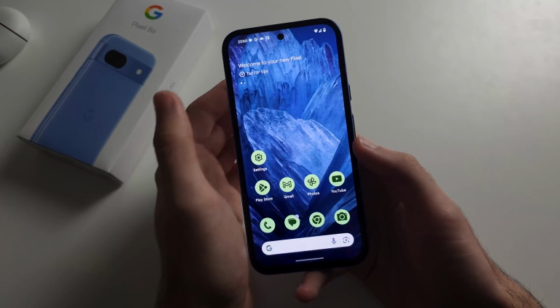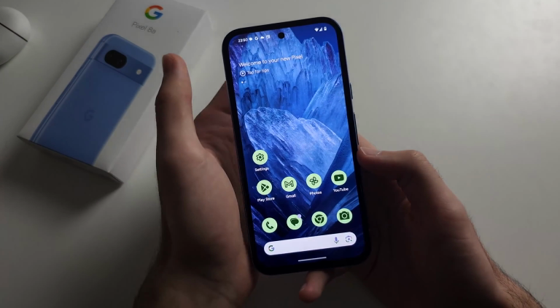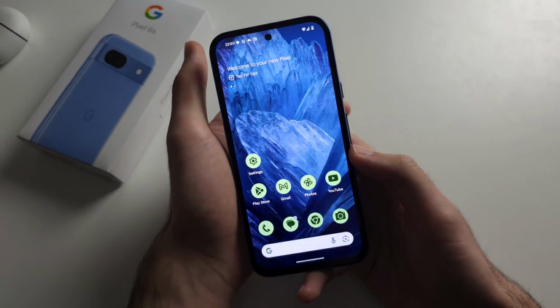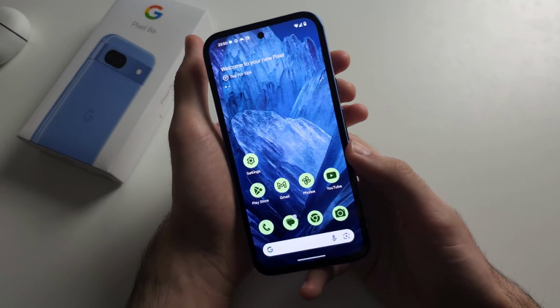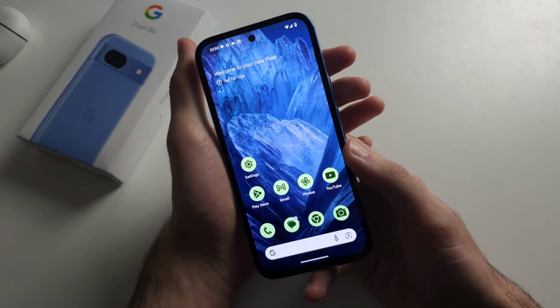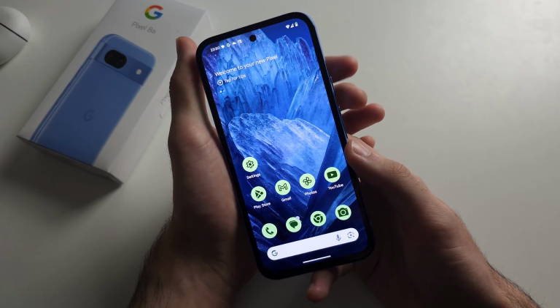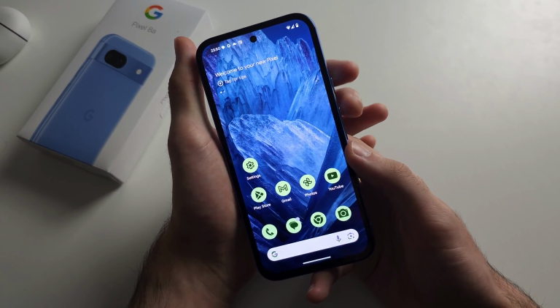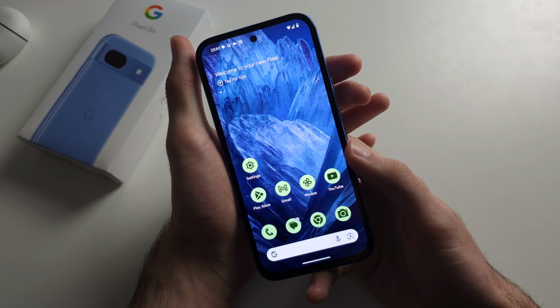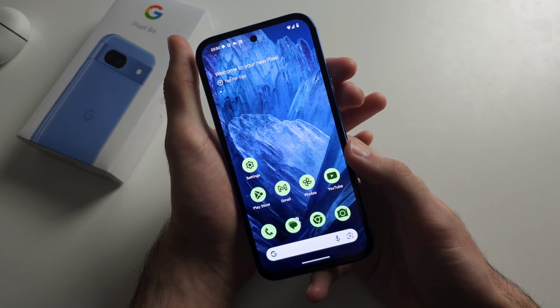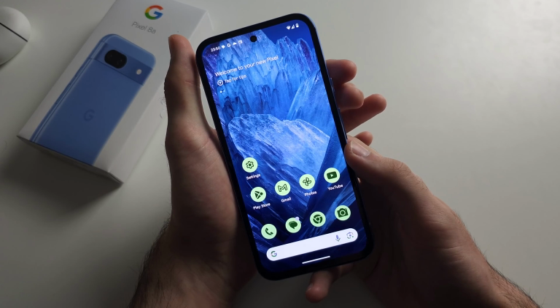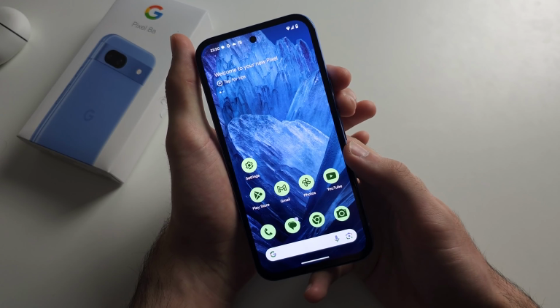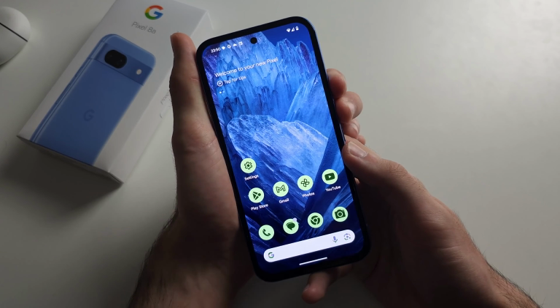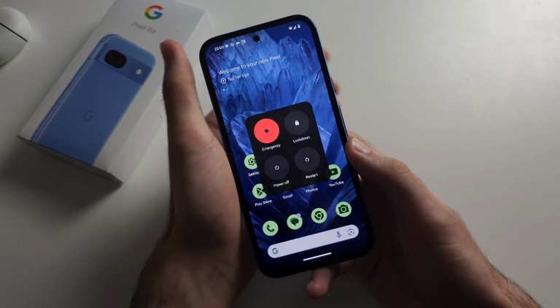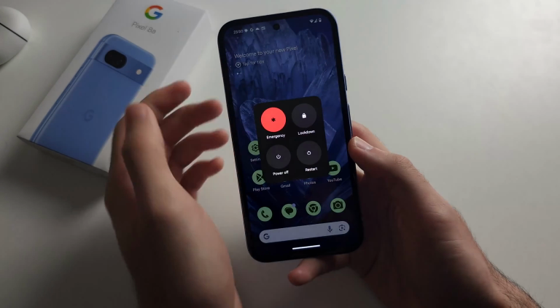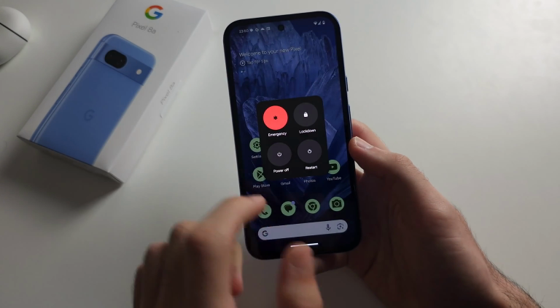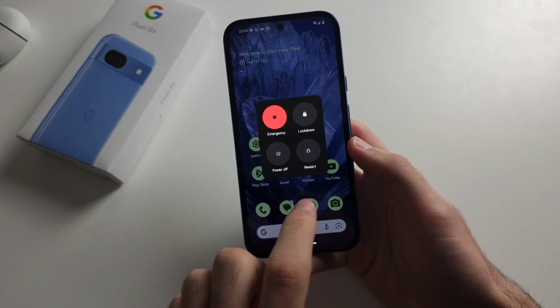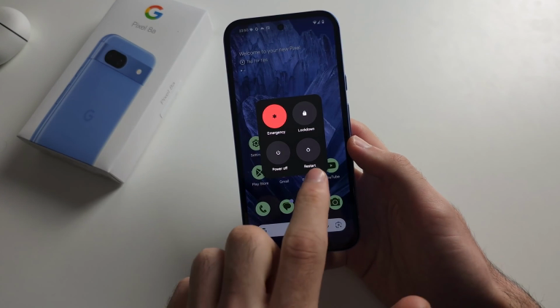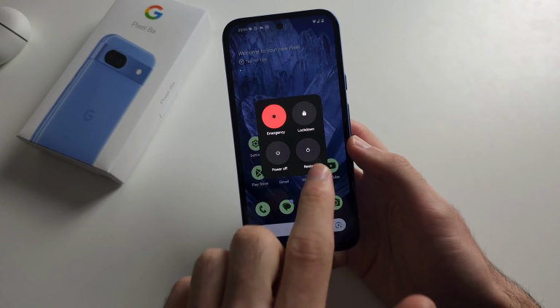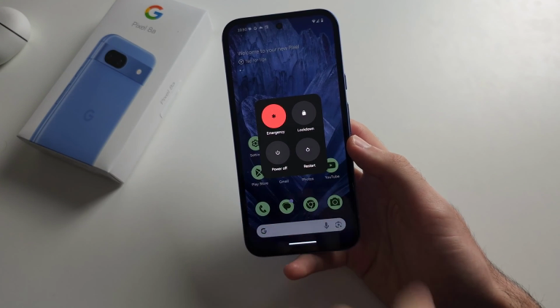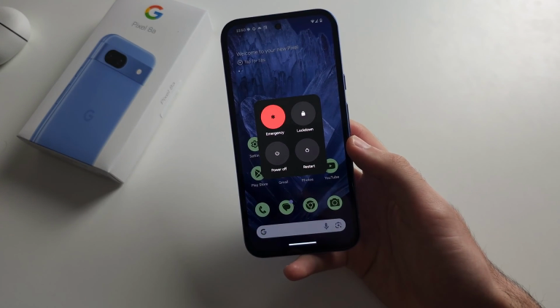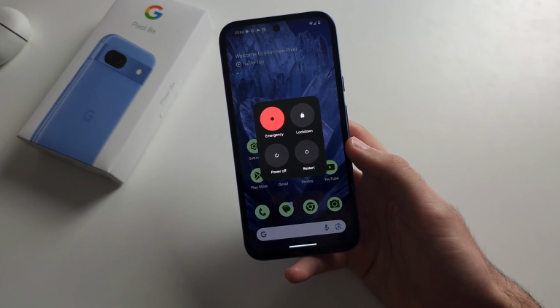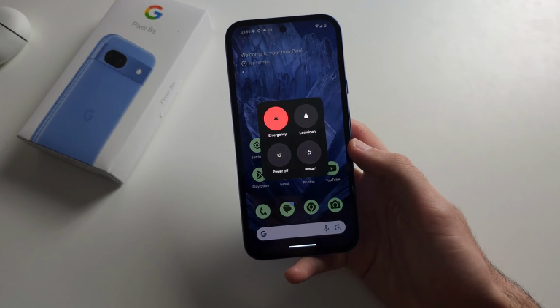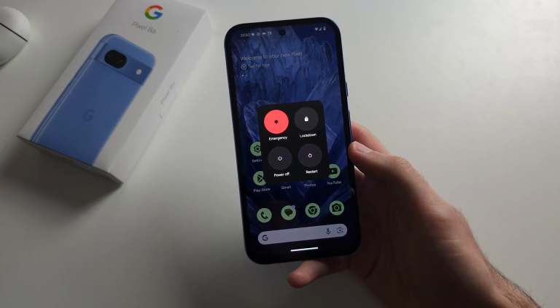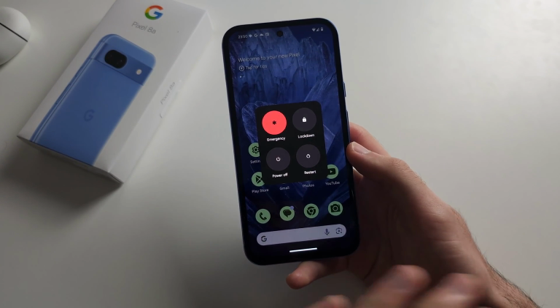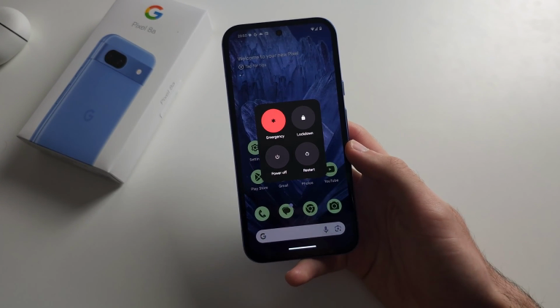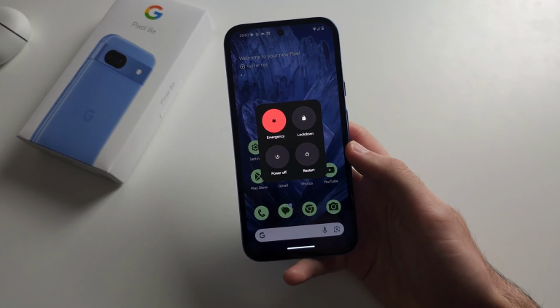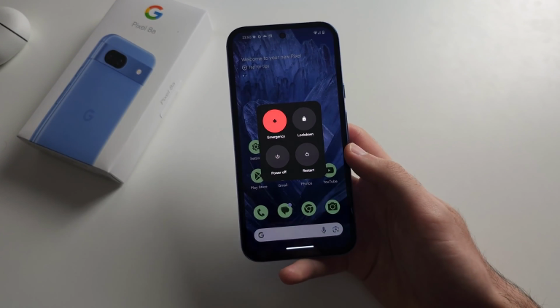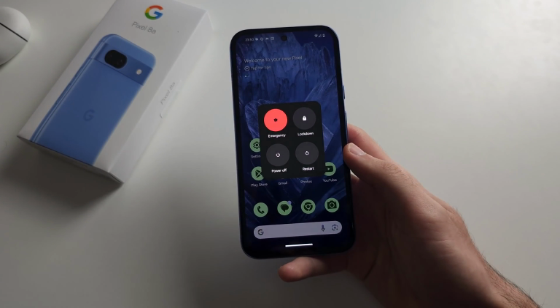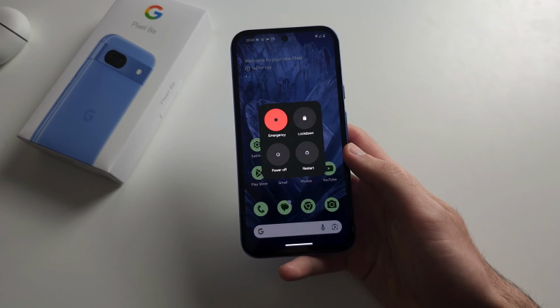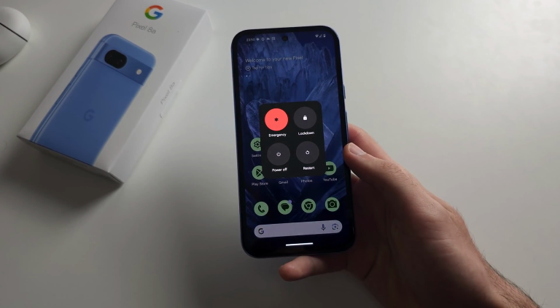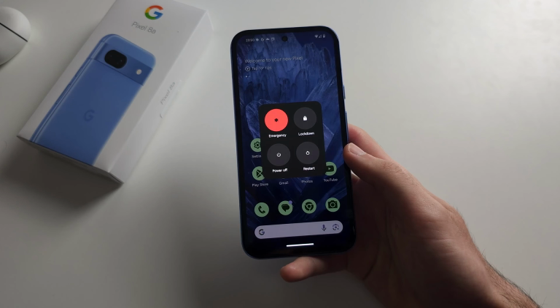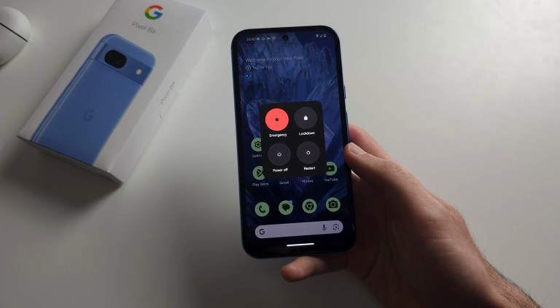Also, we can press the power and volume up buttons to try to restart. Refreshing the software always helps.